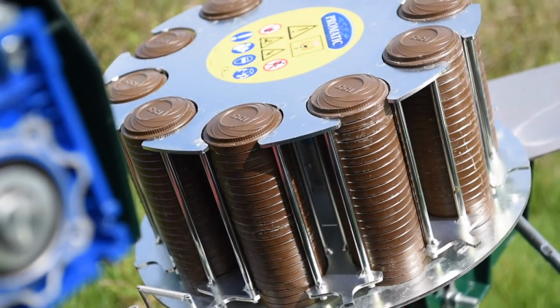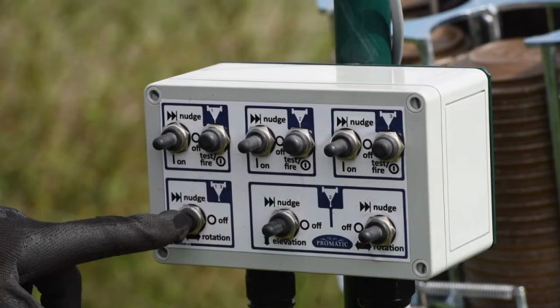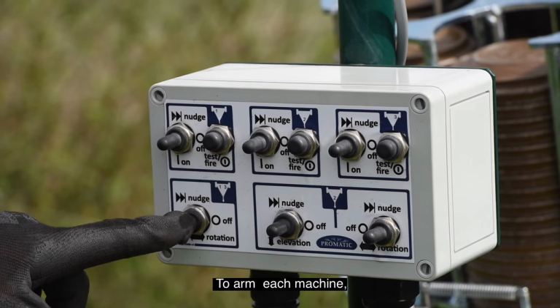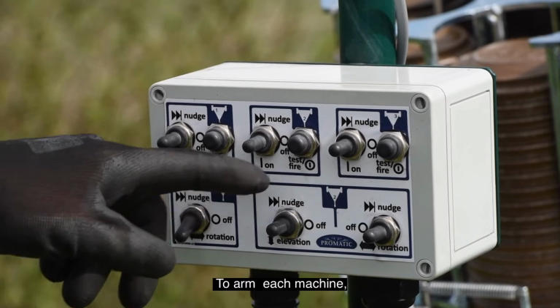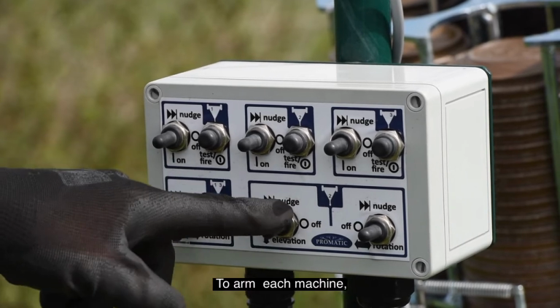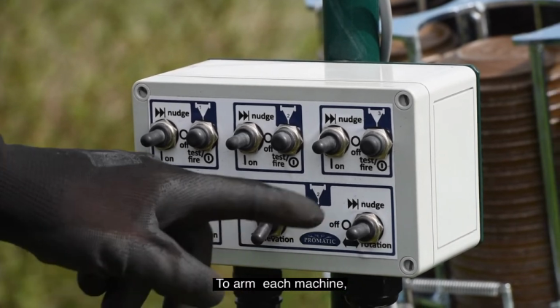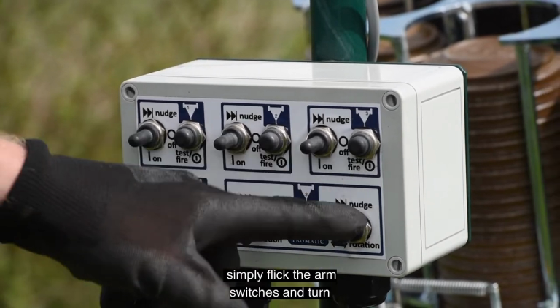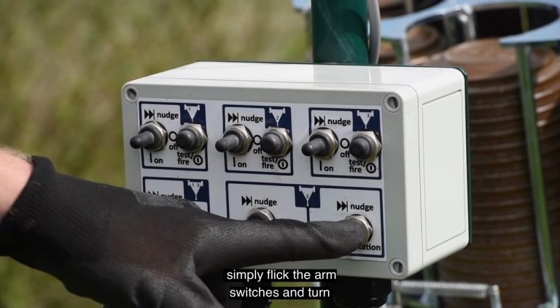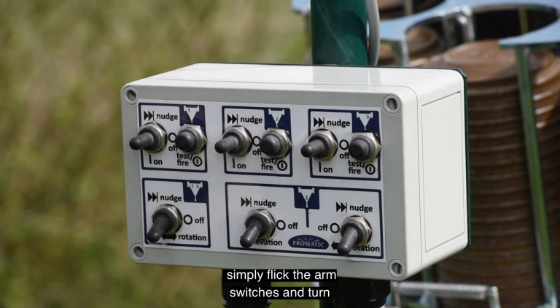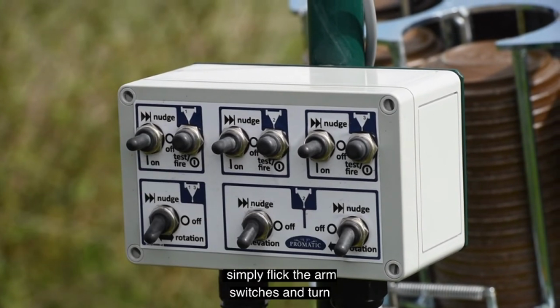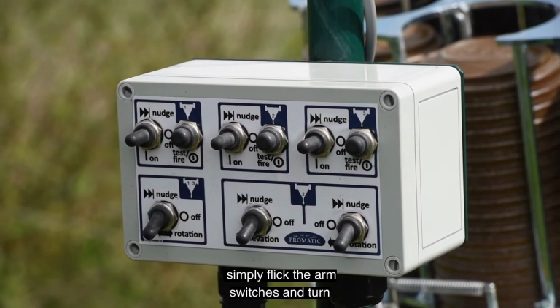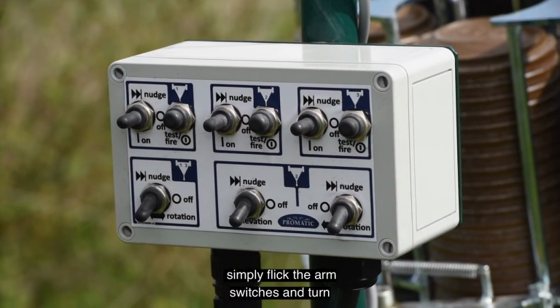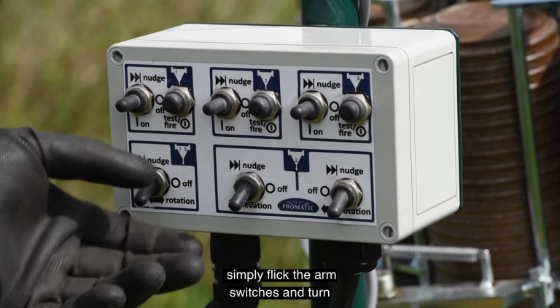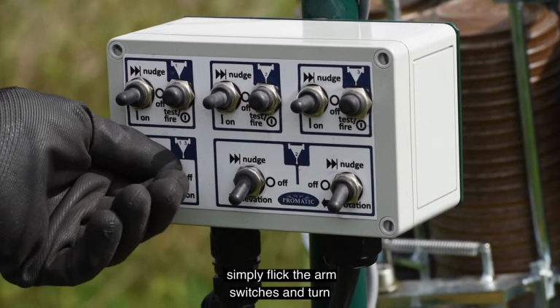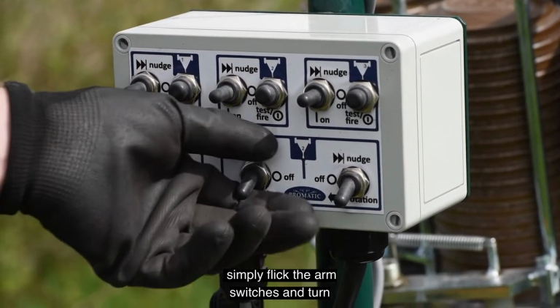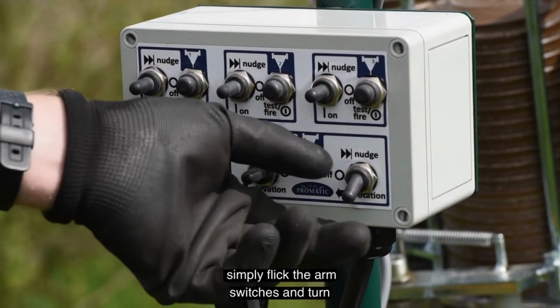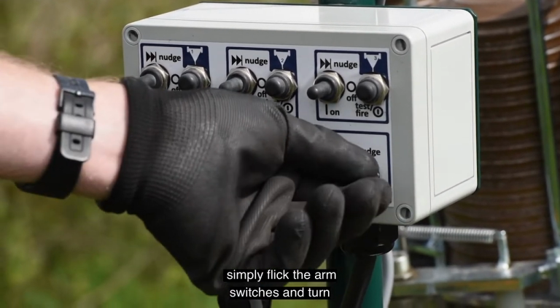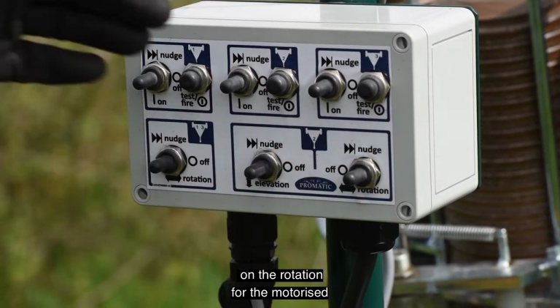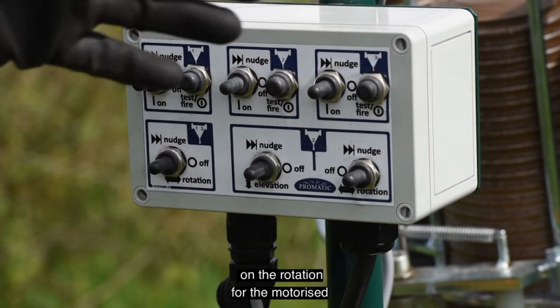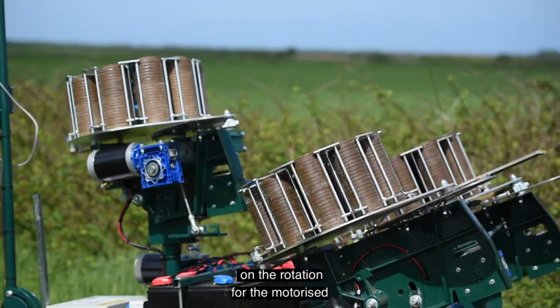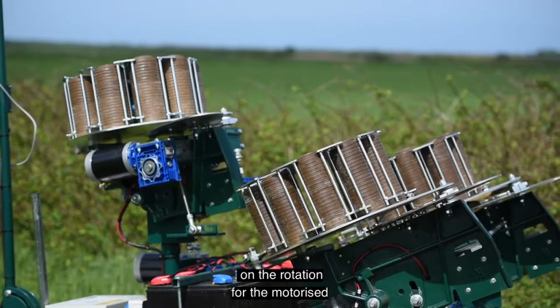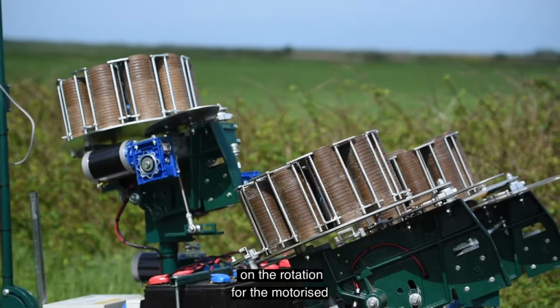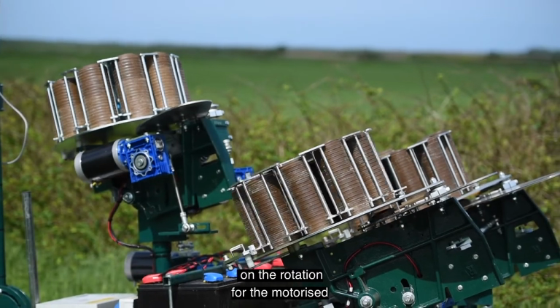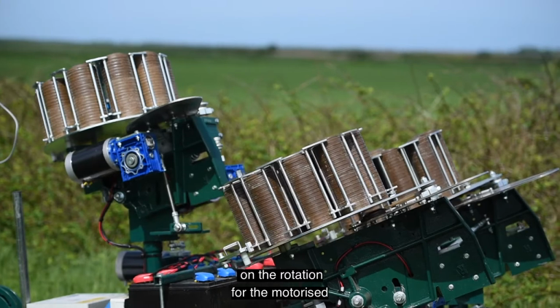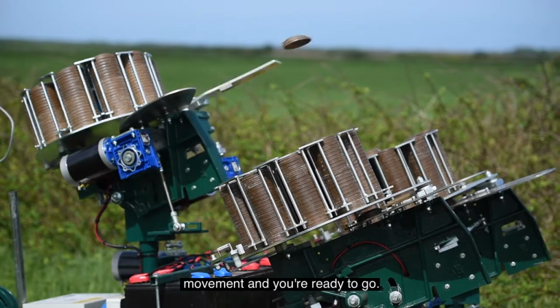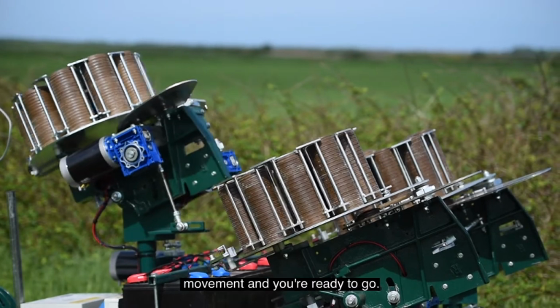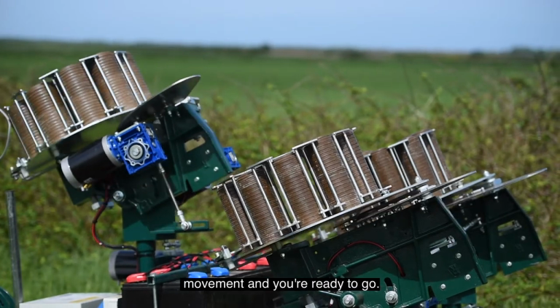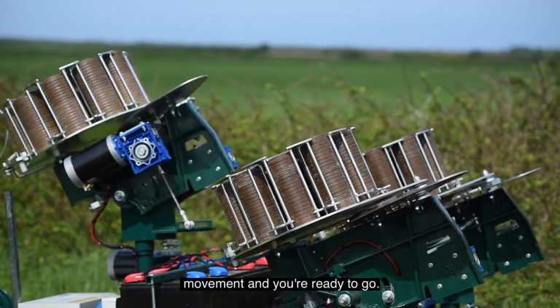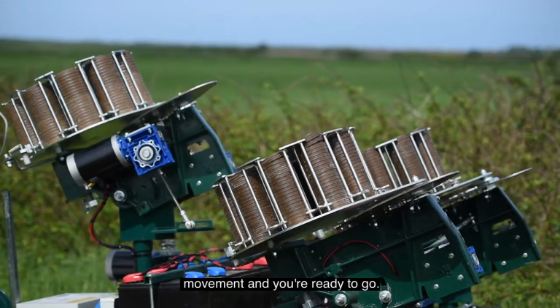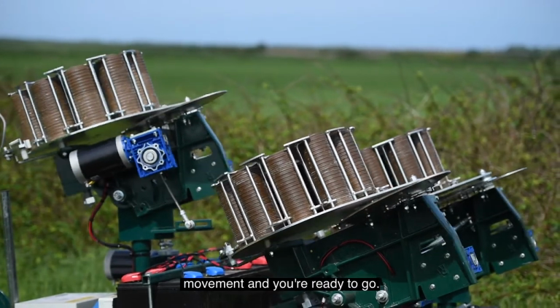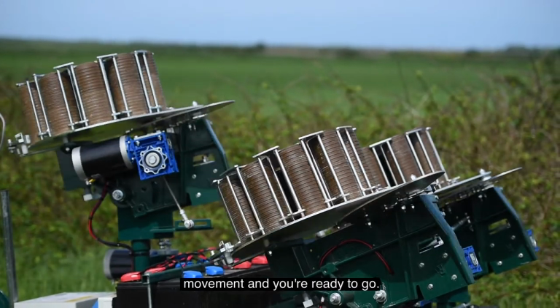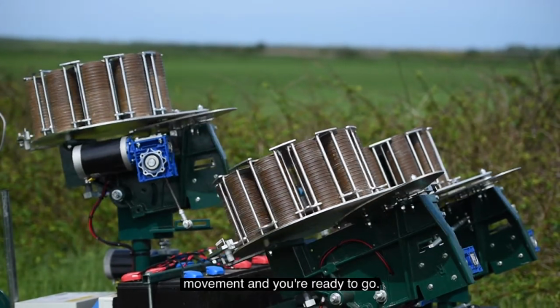To arm each machine, simply flick the arm switches and turn on the rotation for the motorised movement, and you're ready to go.